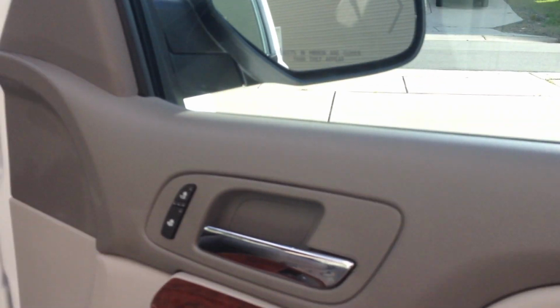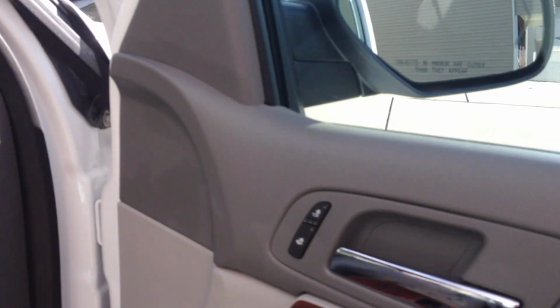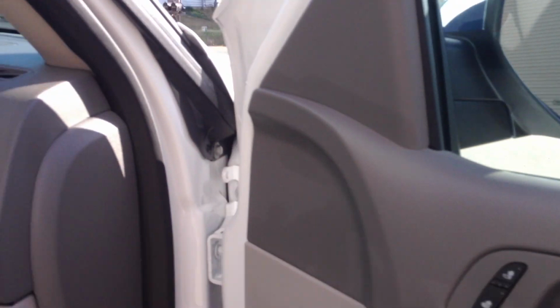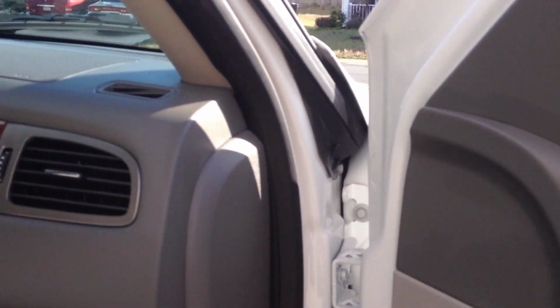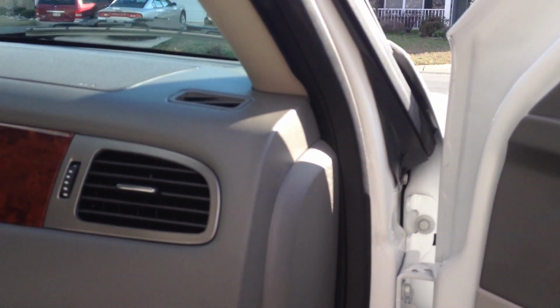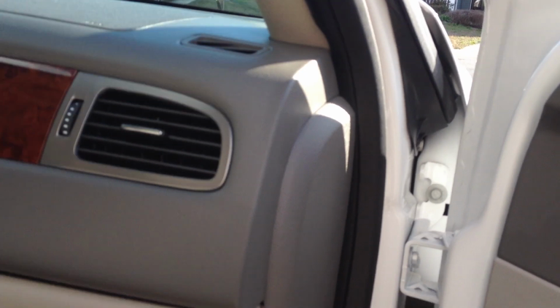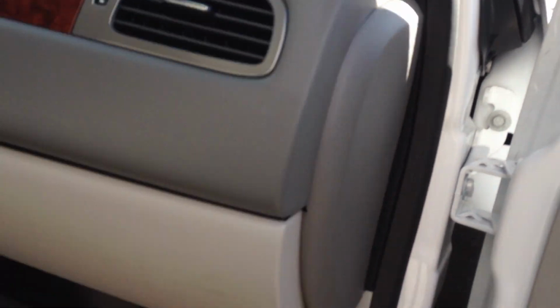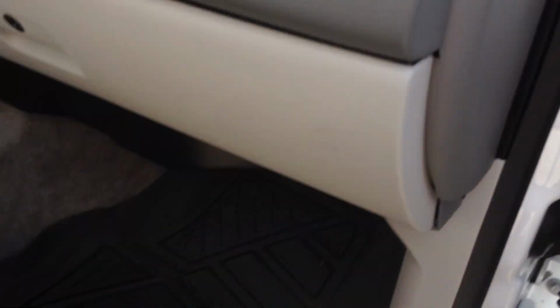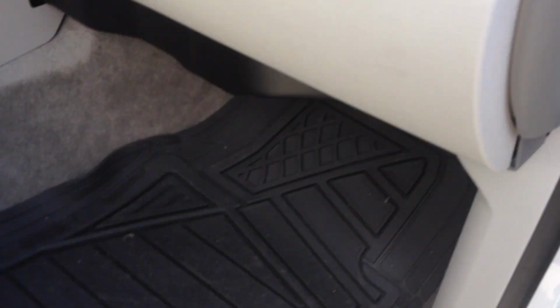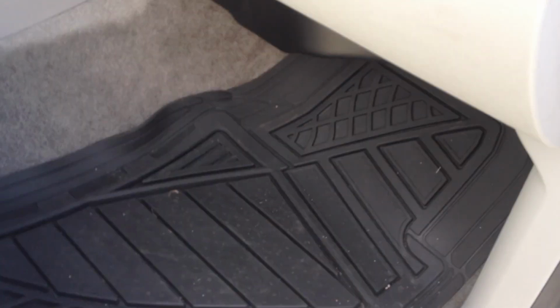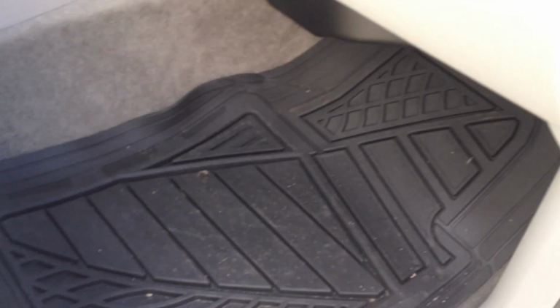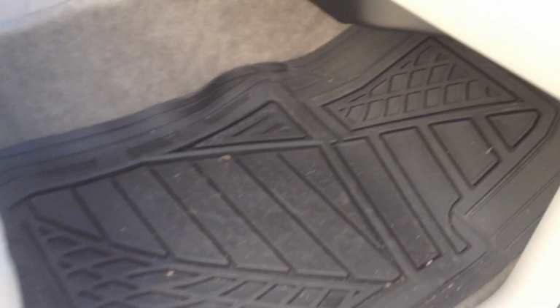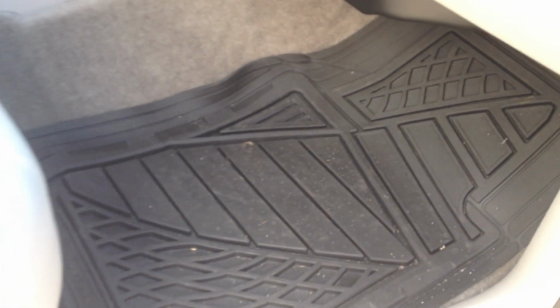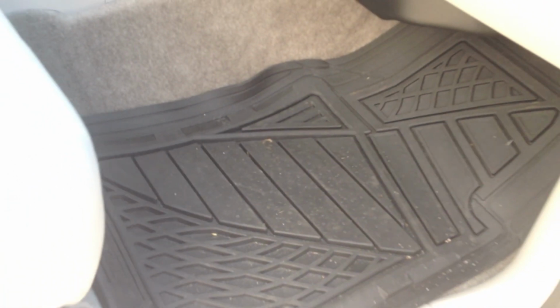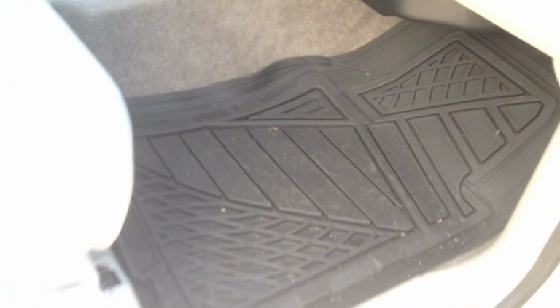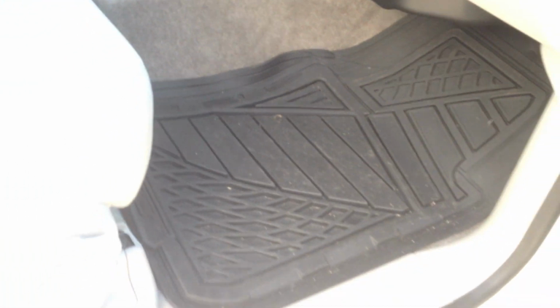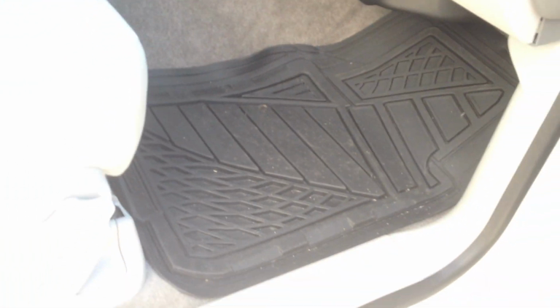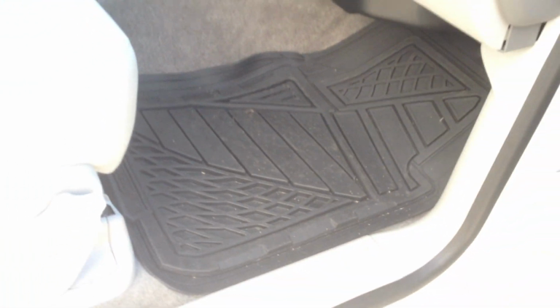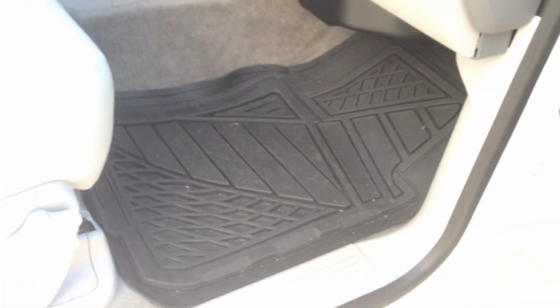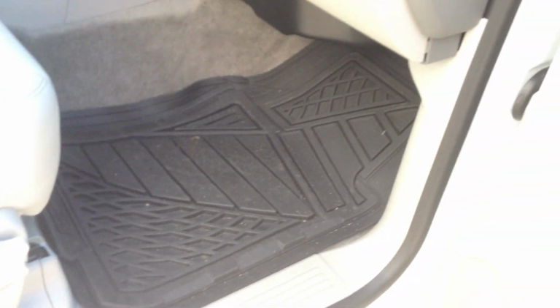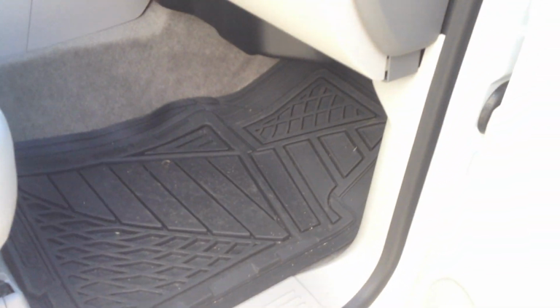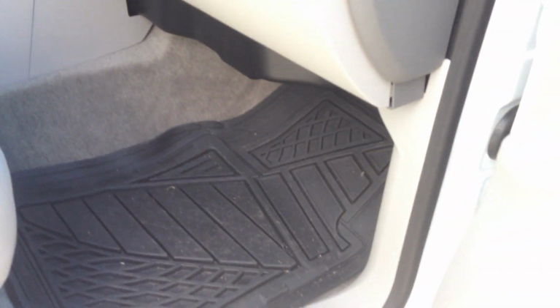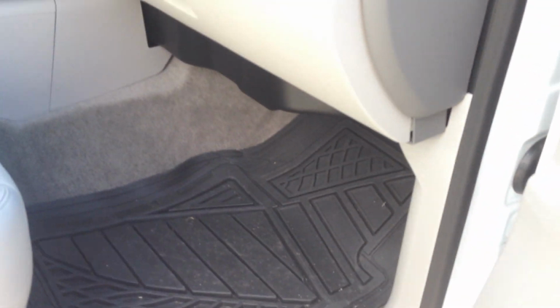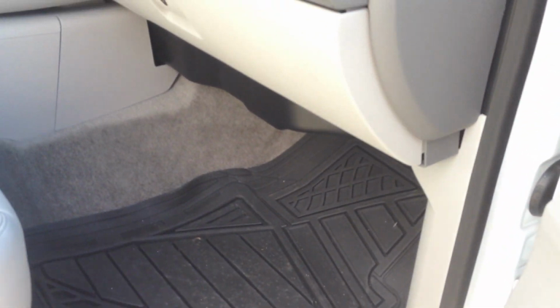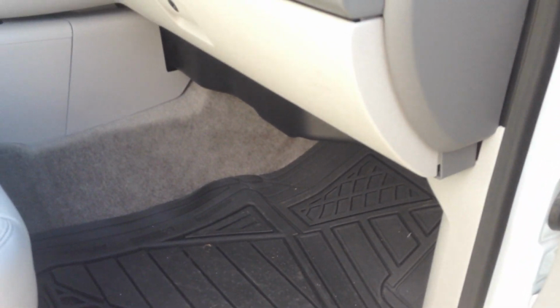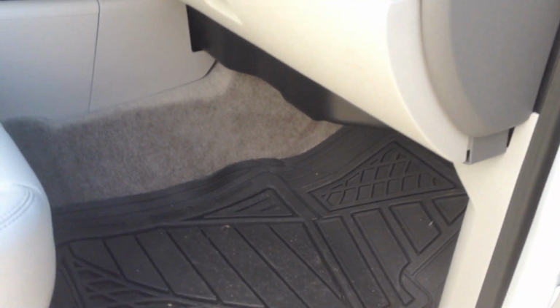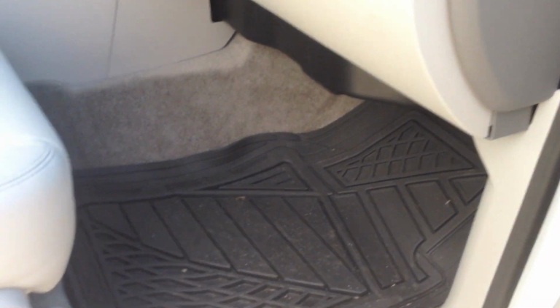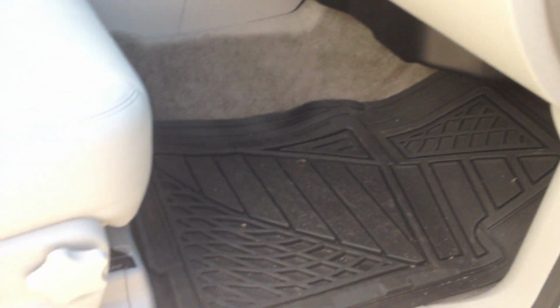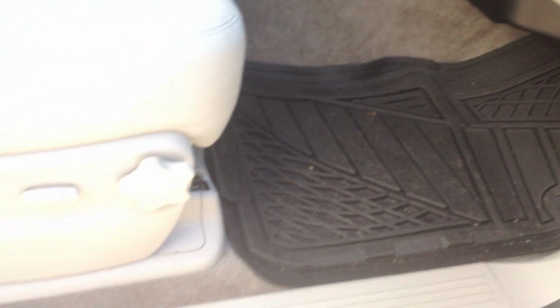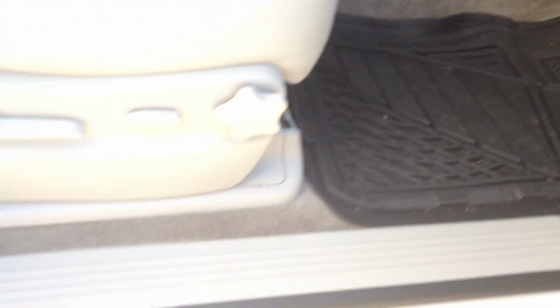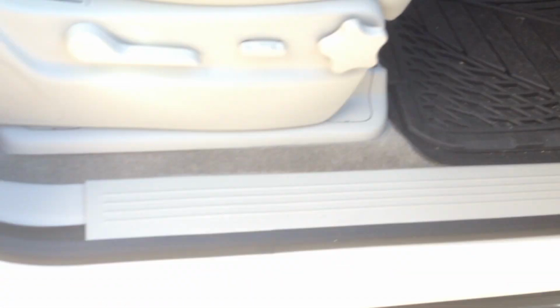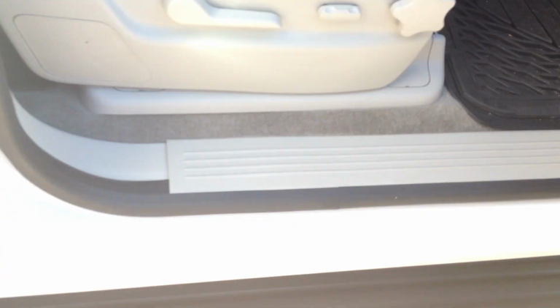Got the wood grain. Cheap little Walmart mats for now — don't want to mess up the carpet that came with it.